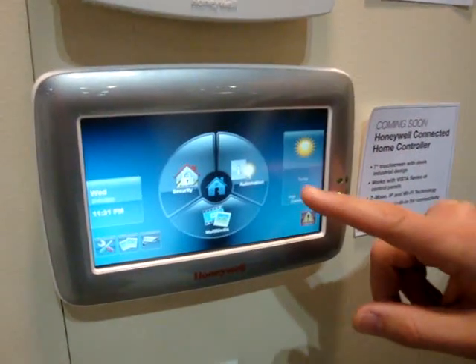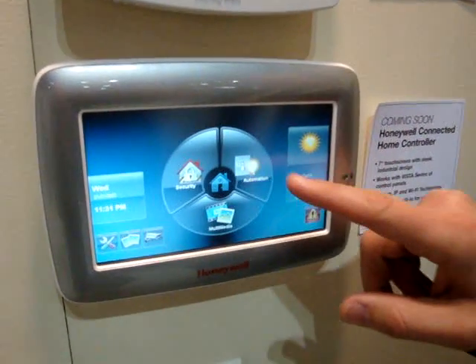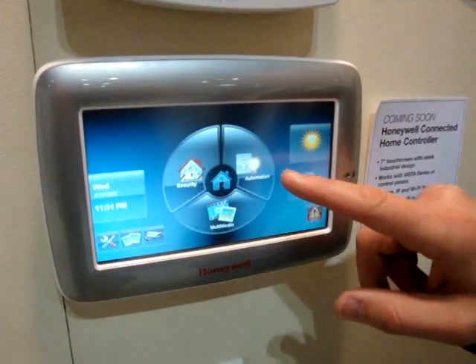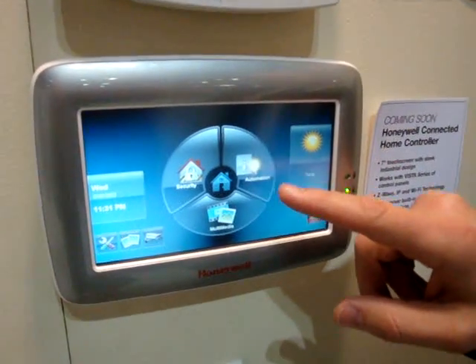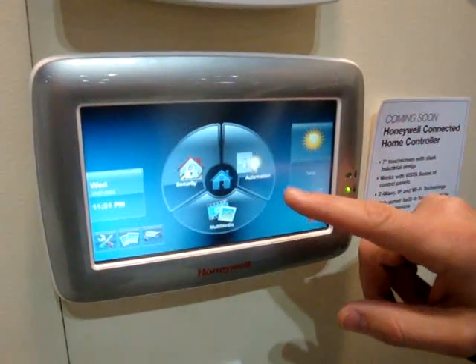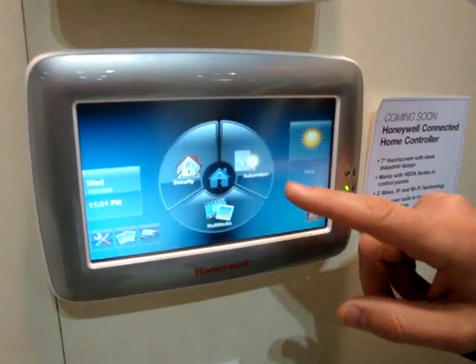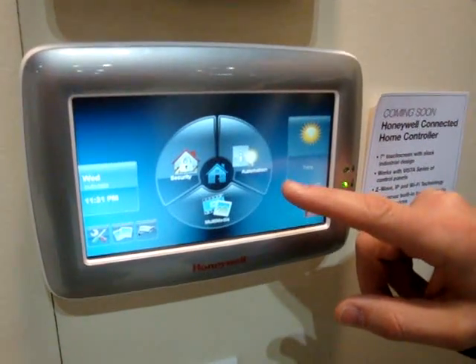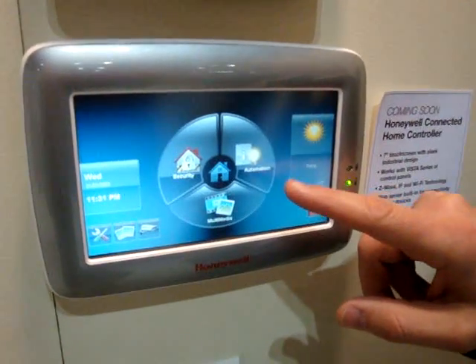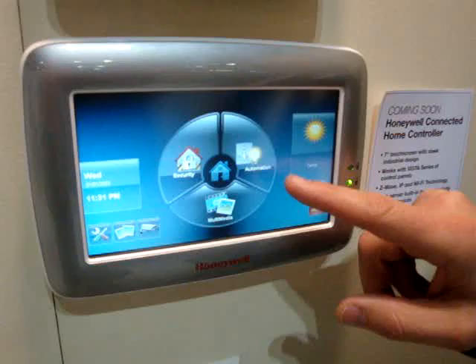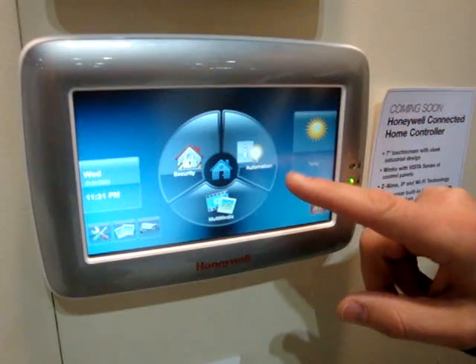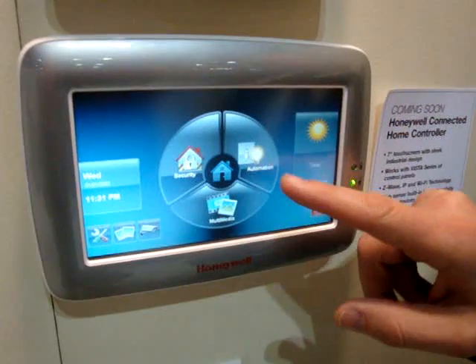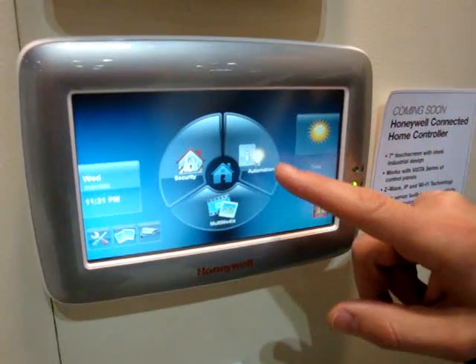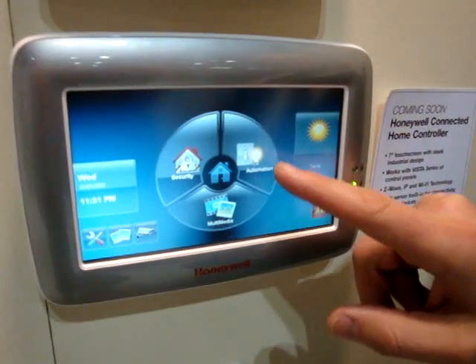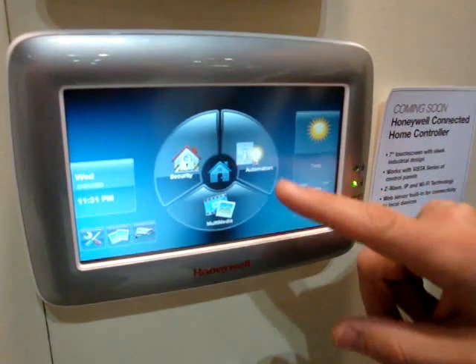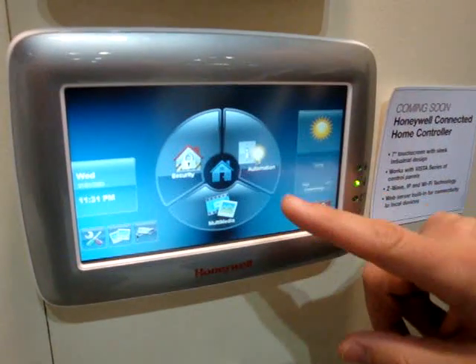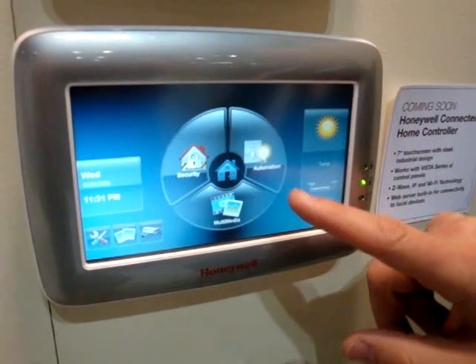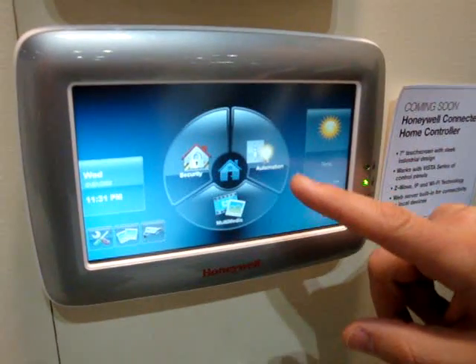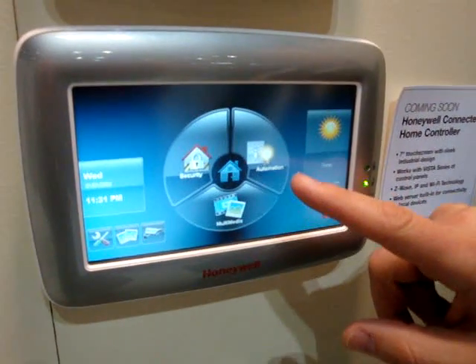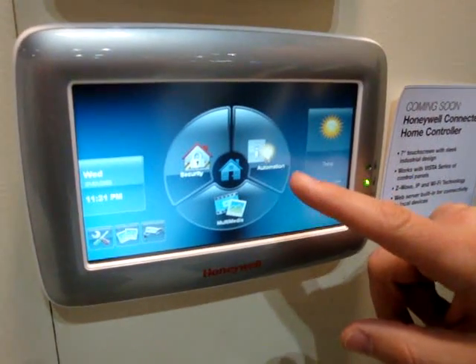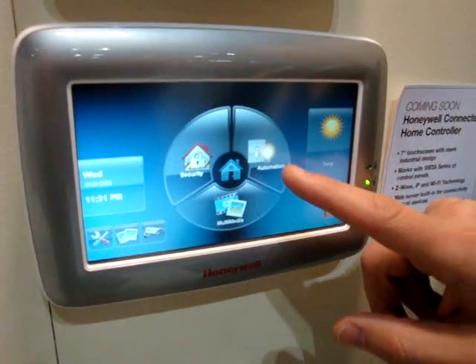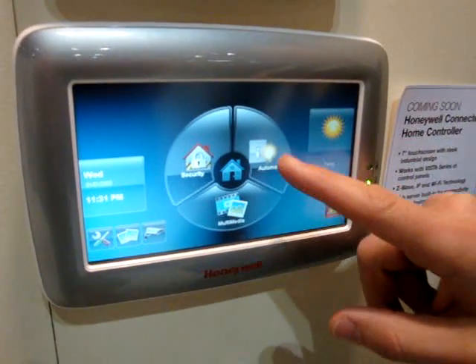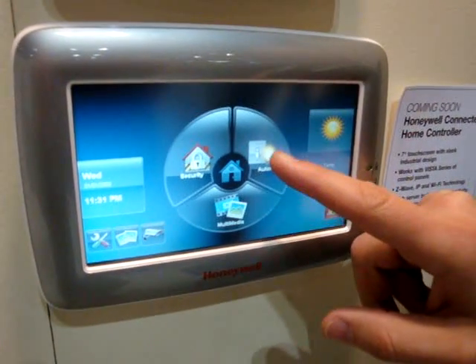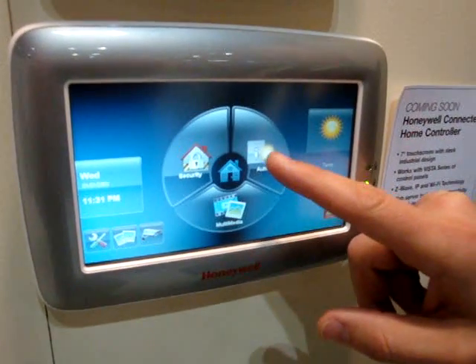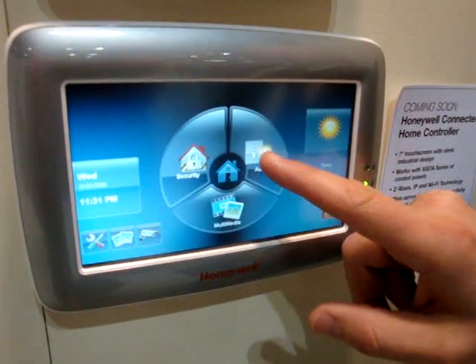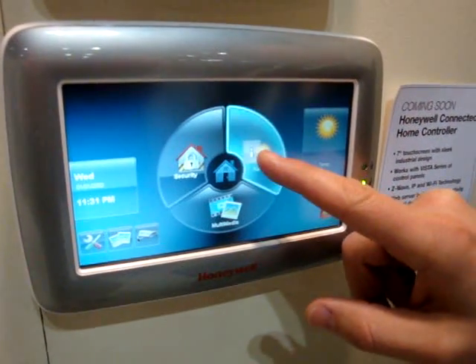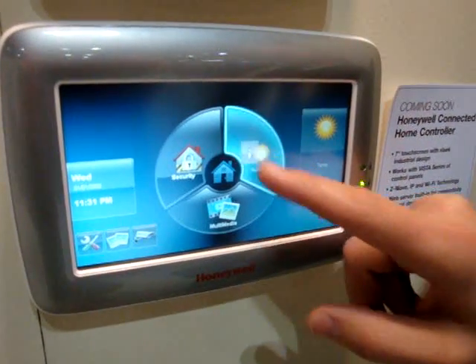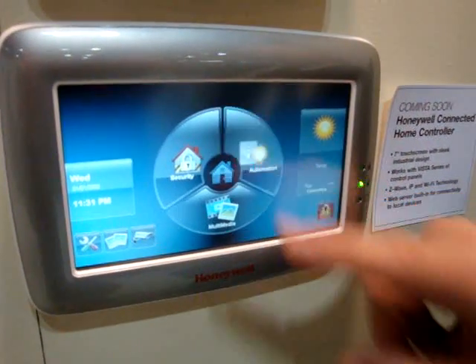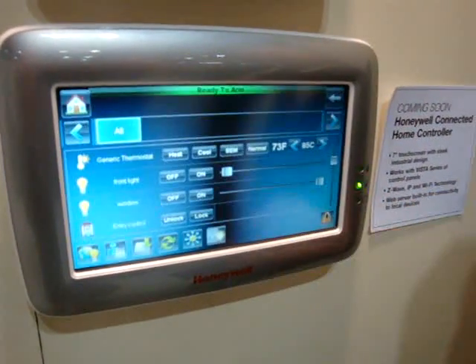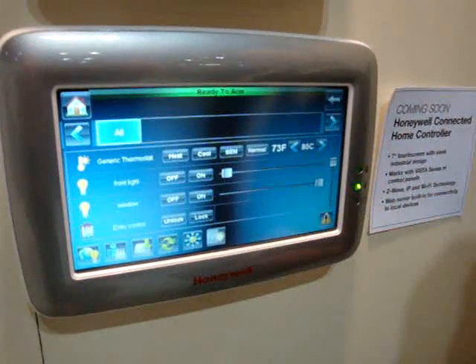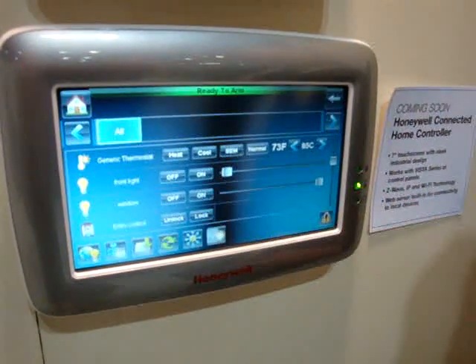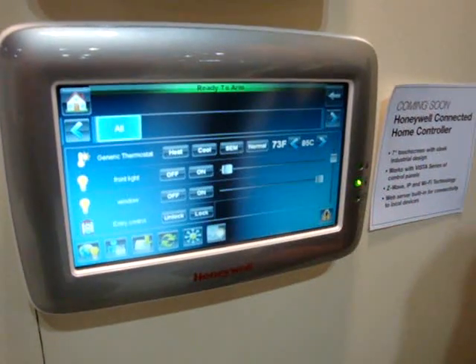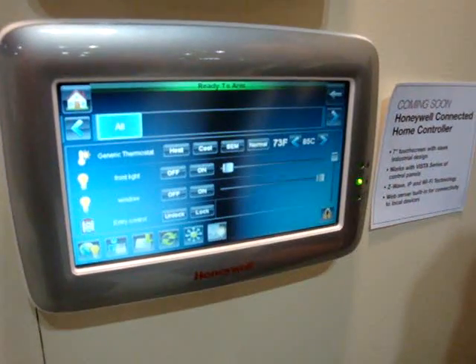I'm going to demonstrate the home automation capability of this keypad. So we go to the home automation screen.